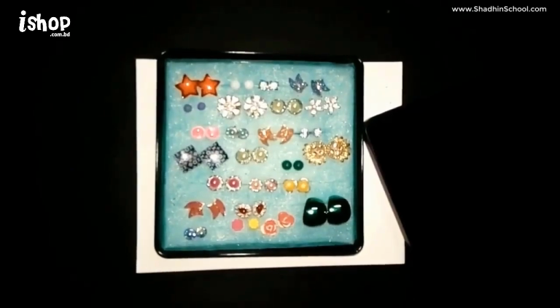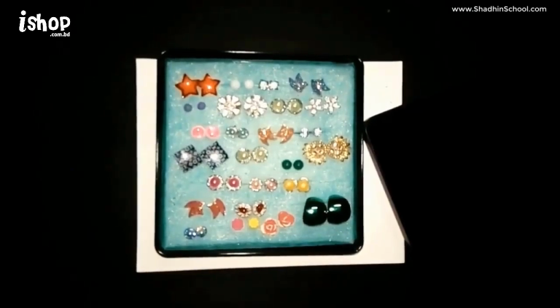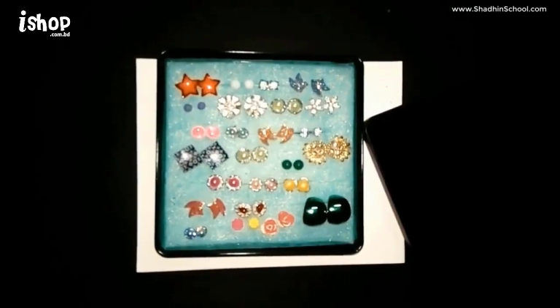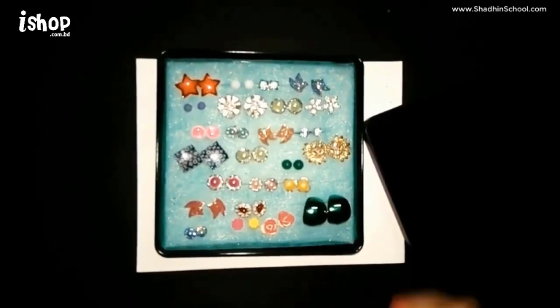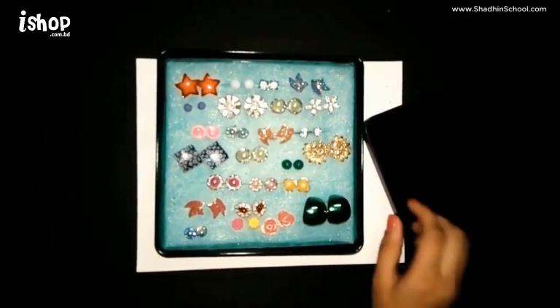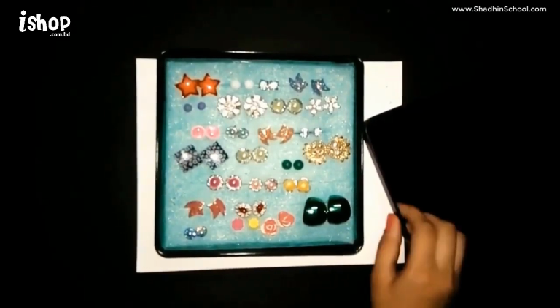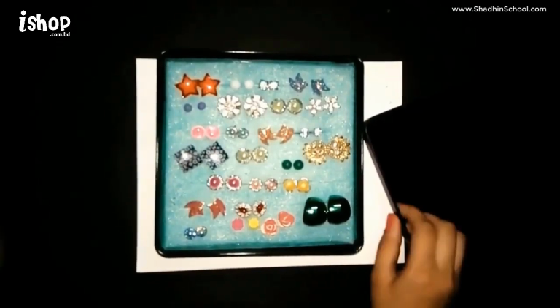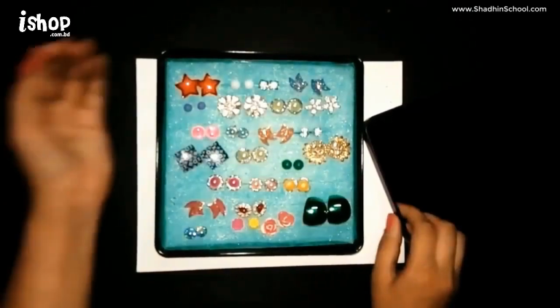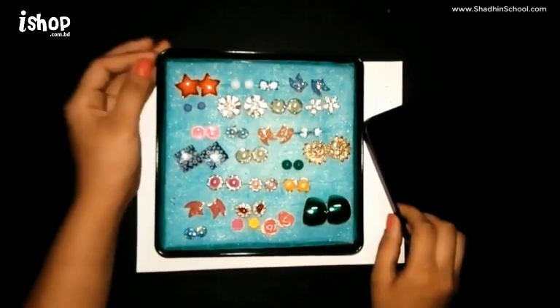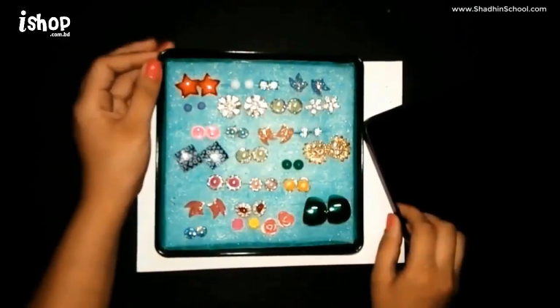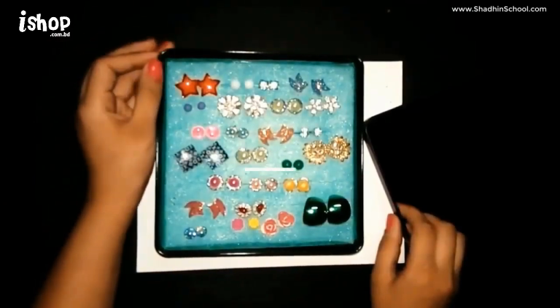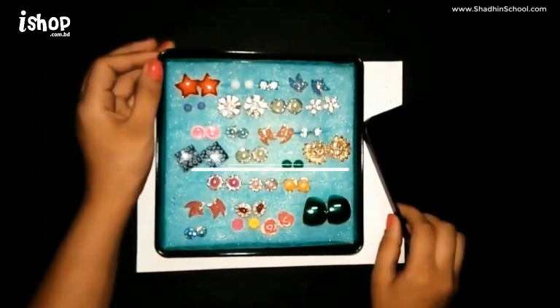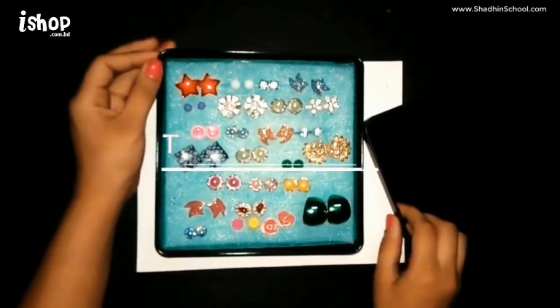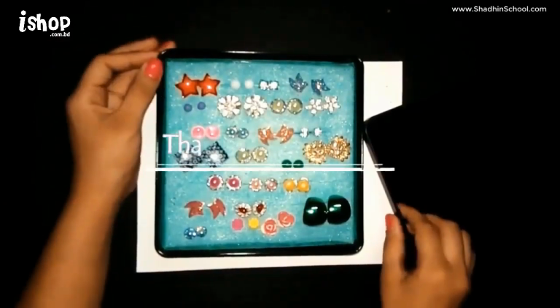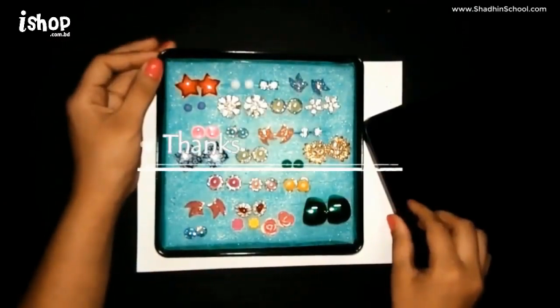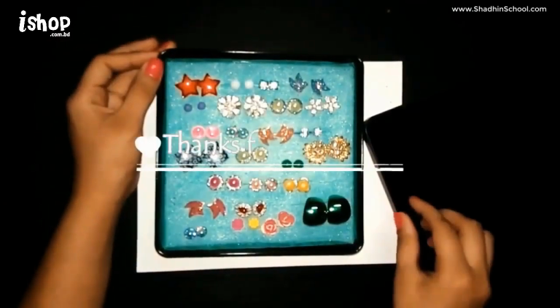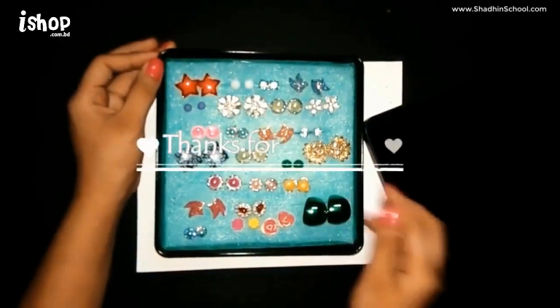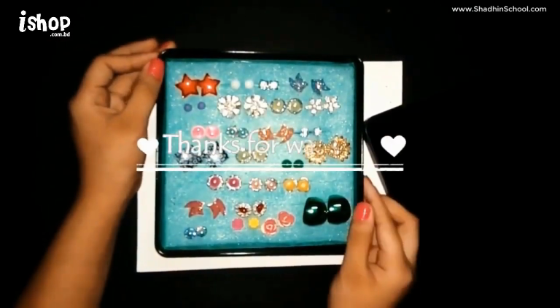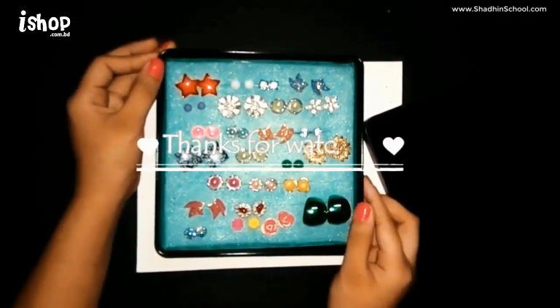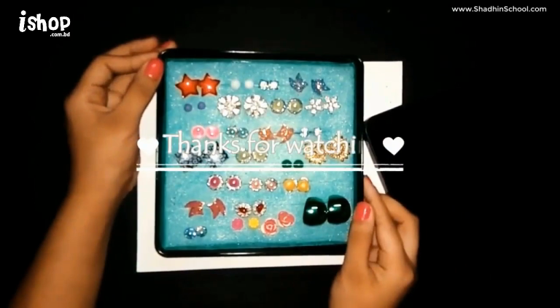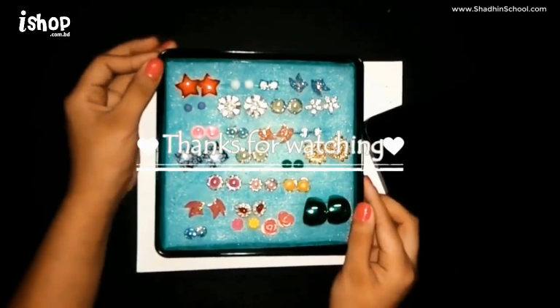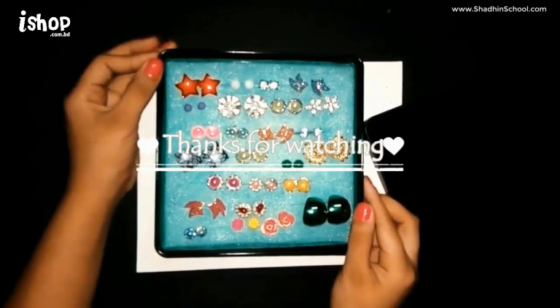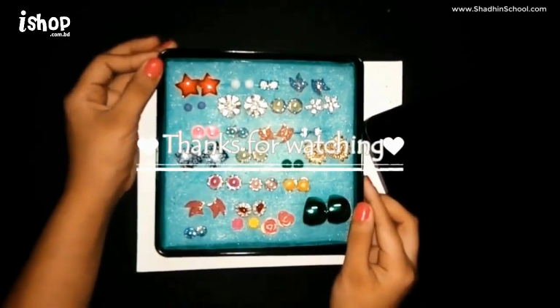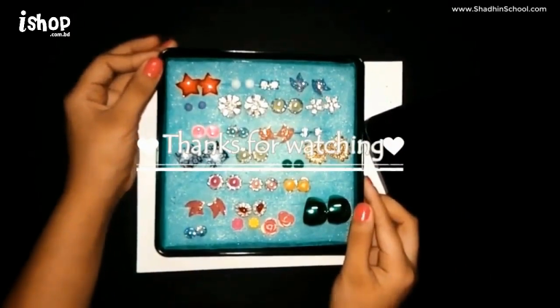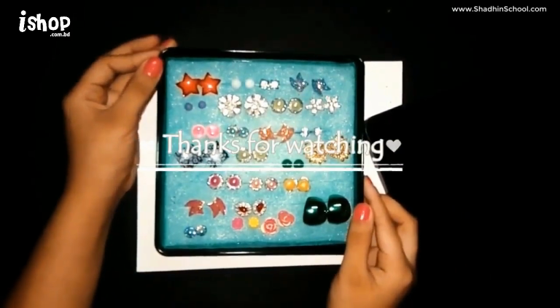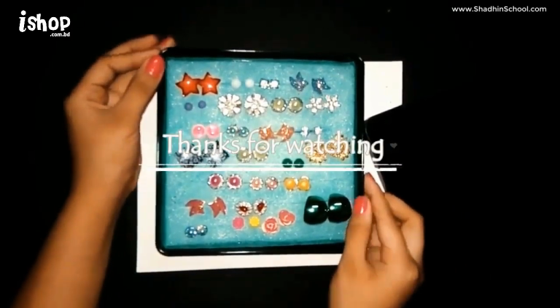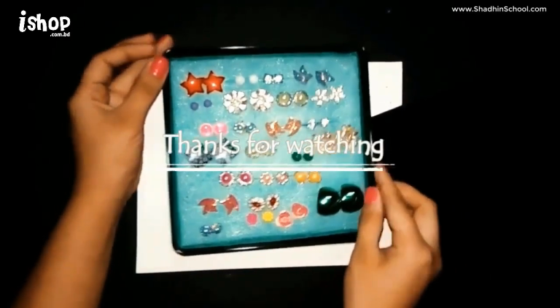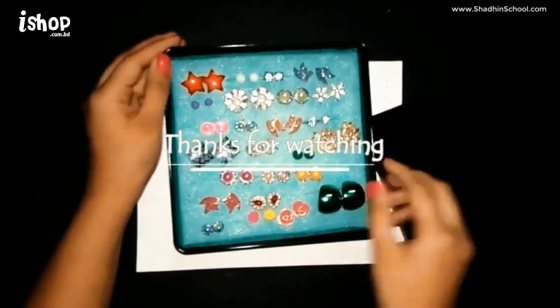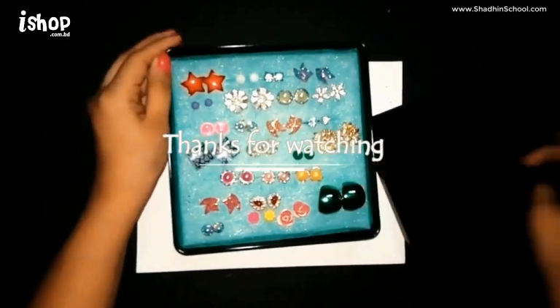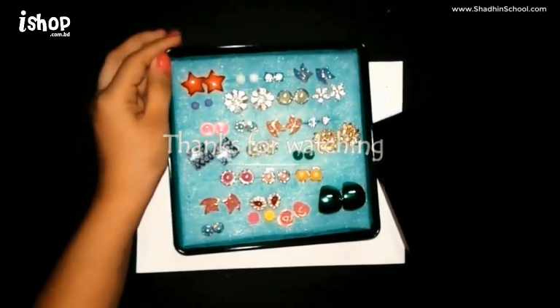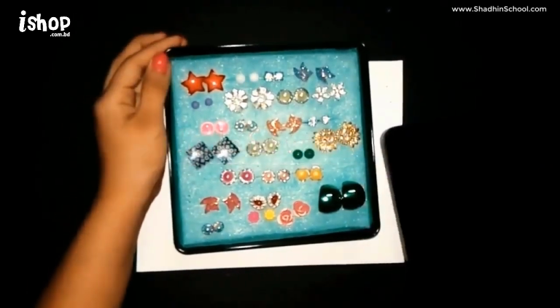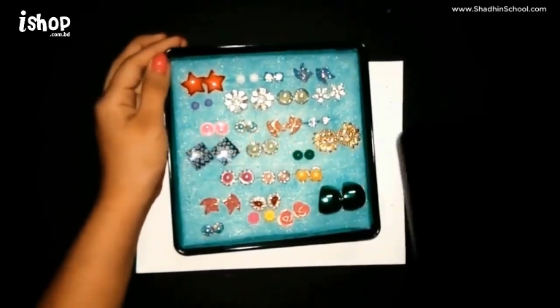Hope you guys enjoyed this video! Like this video and comment videos like this, and I'll see you guys soon. Bye!